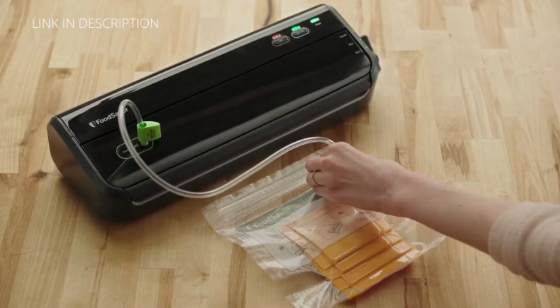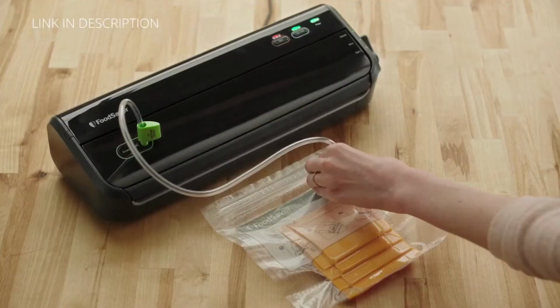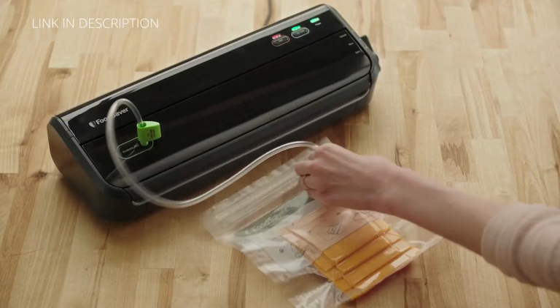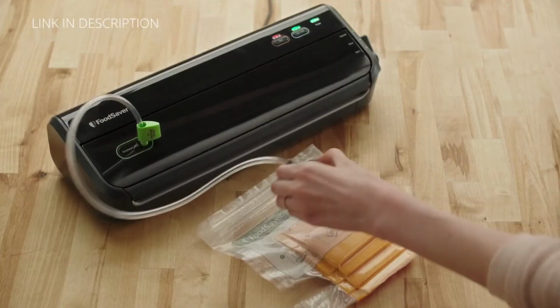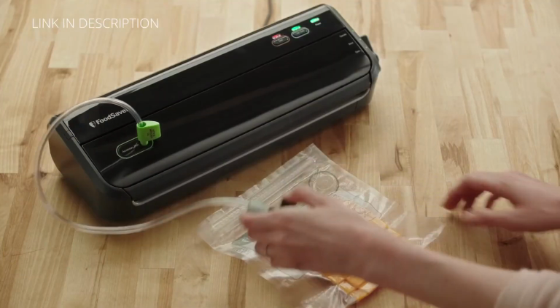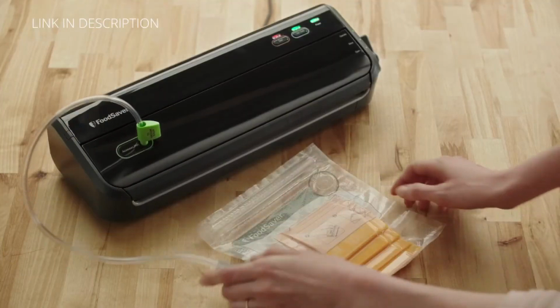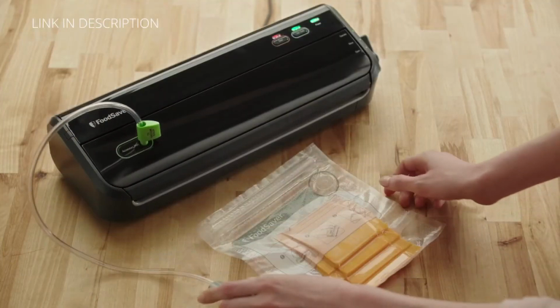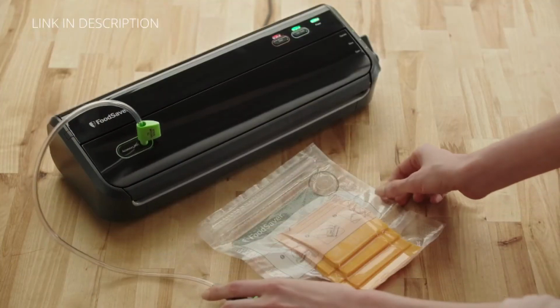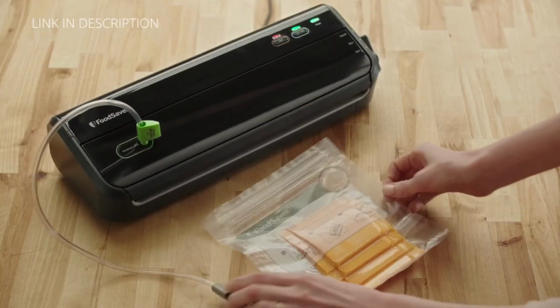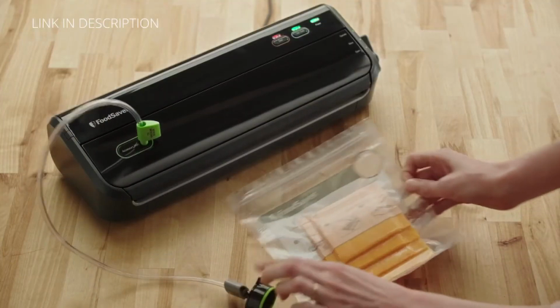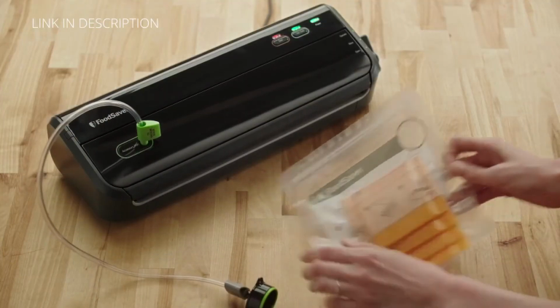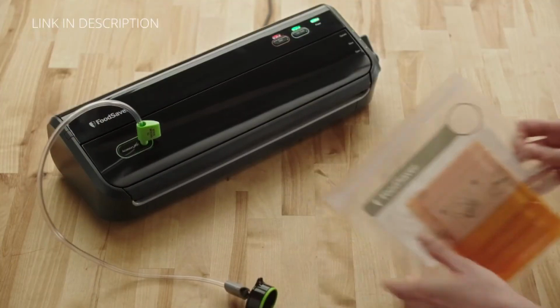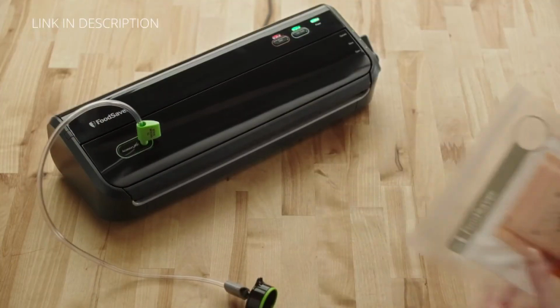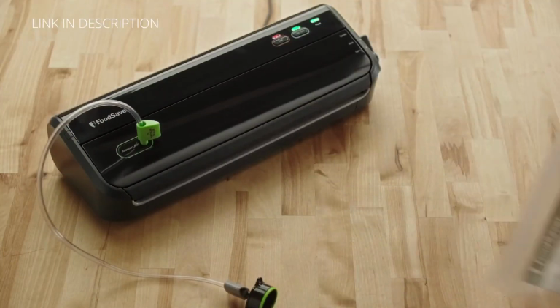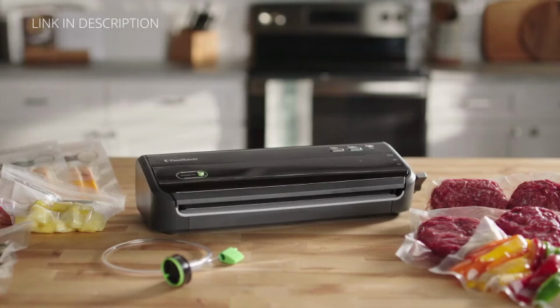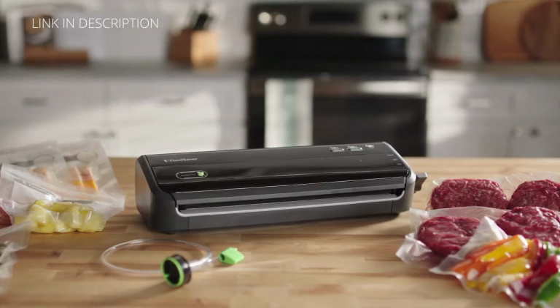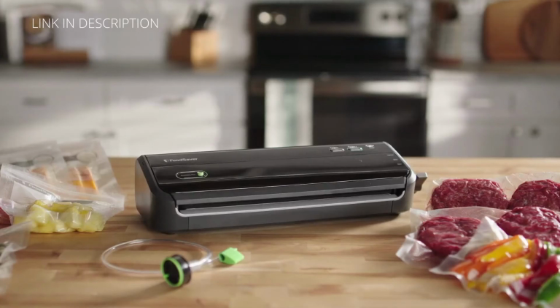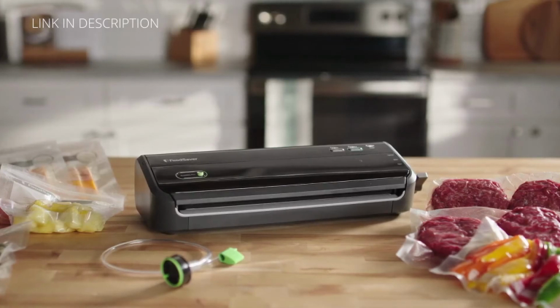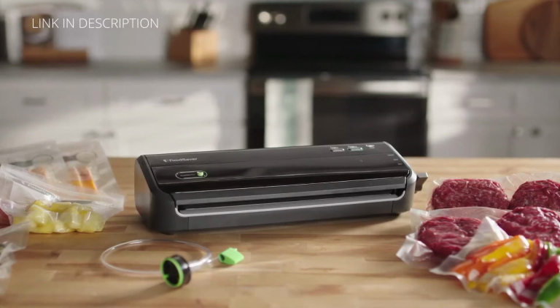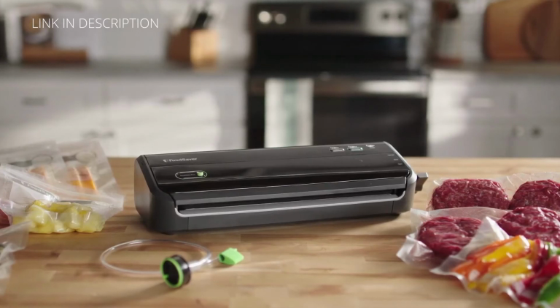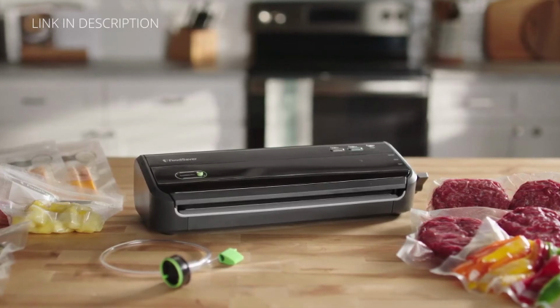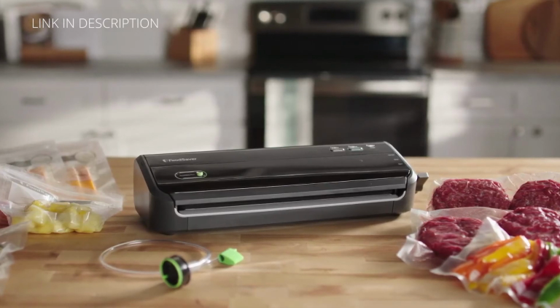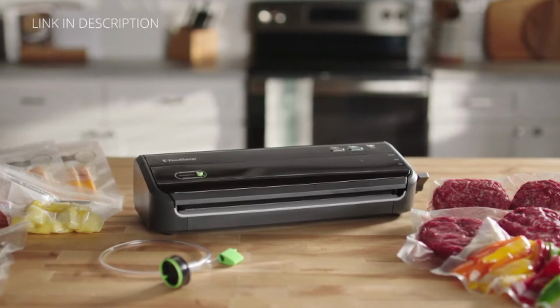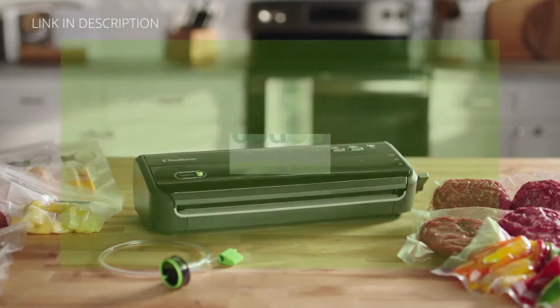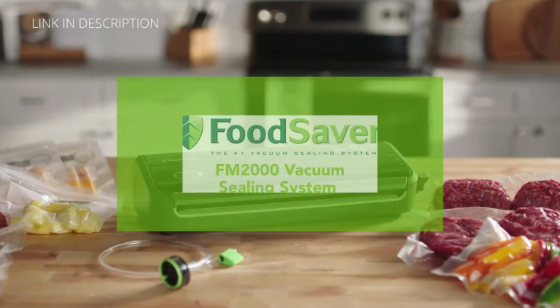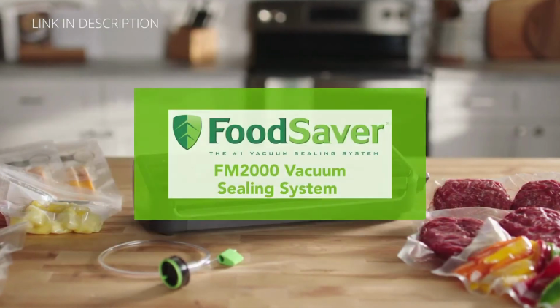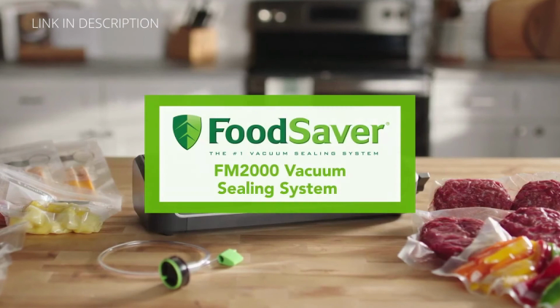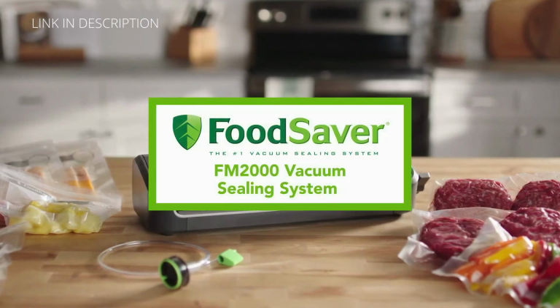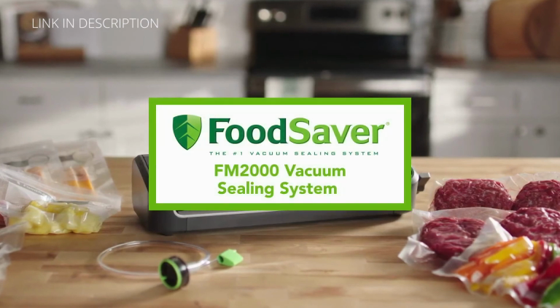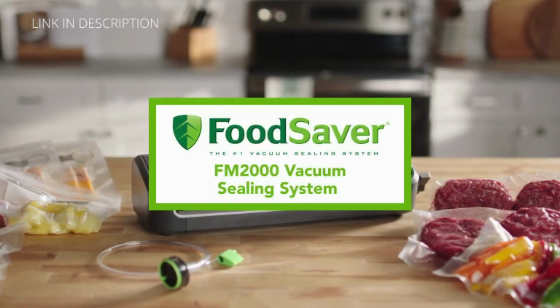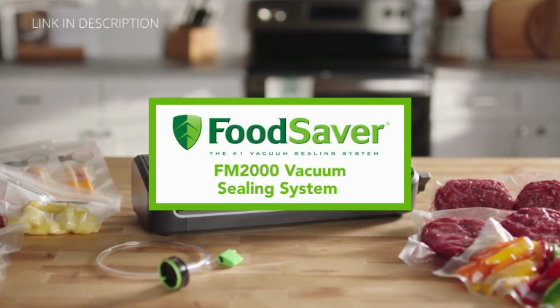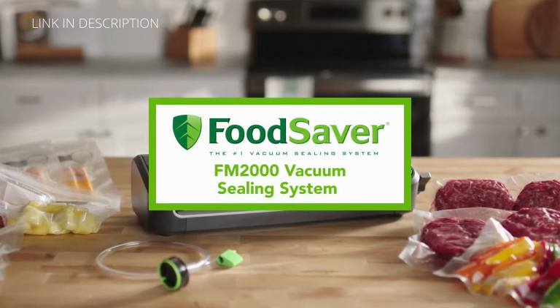Keep food fresh up to five times longer with the FoodSaver FM 2000 vacuum sealing system.